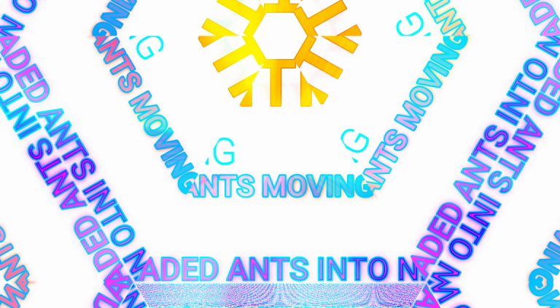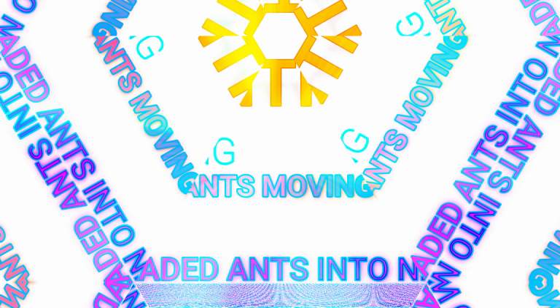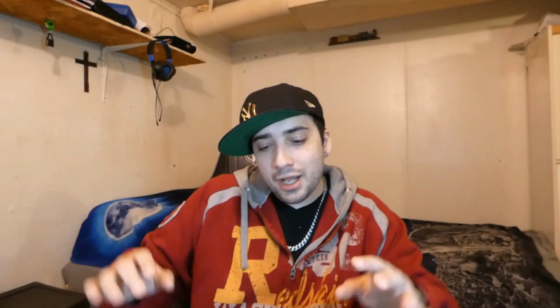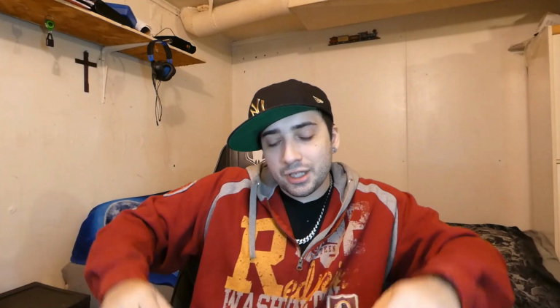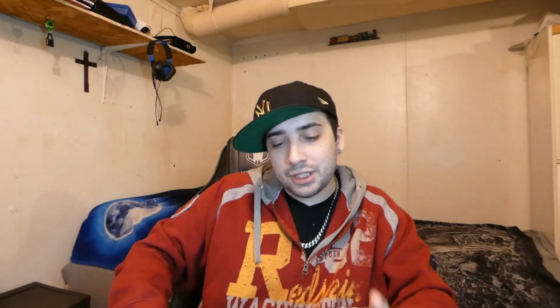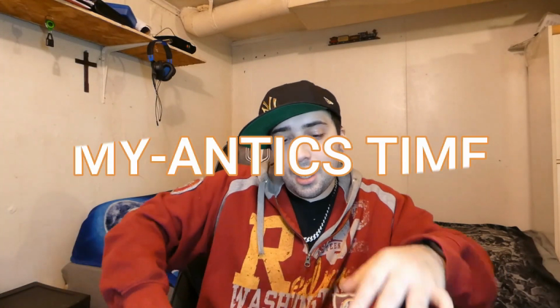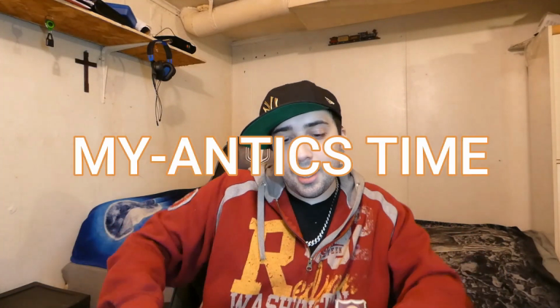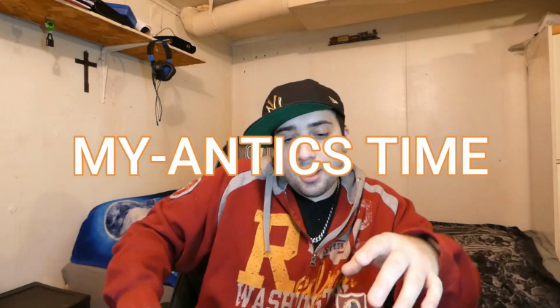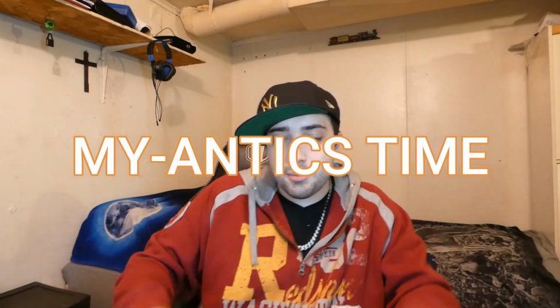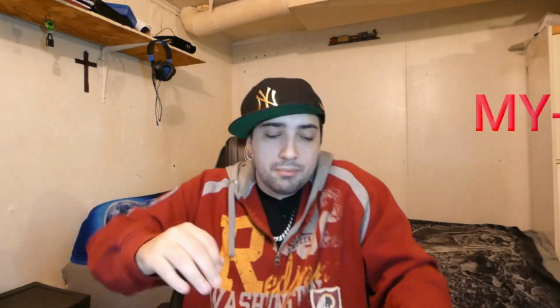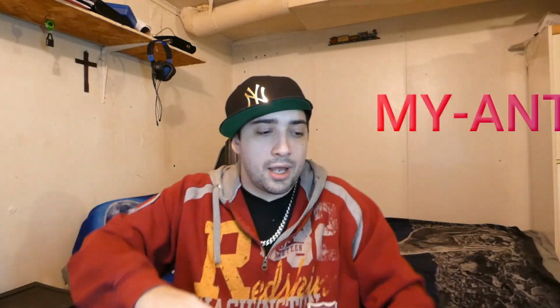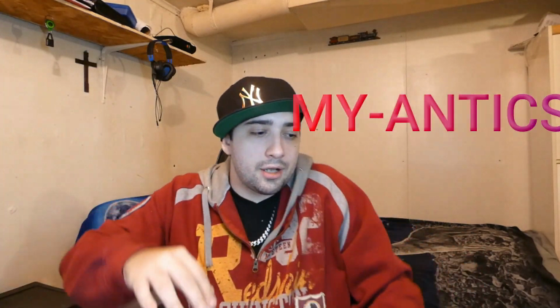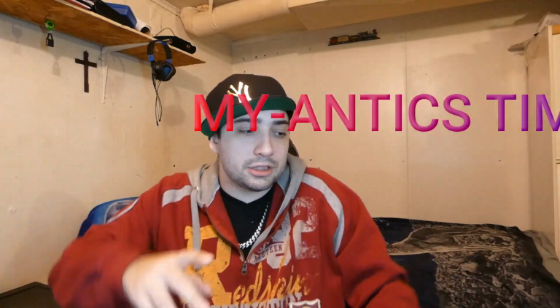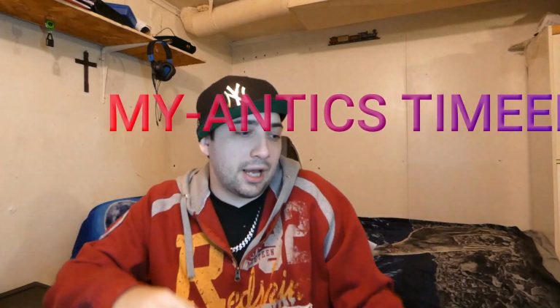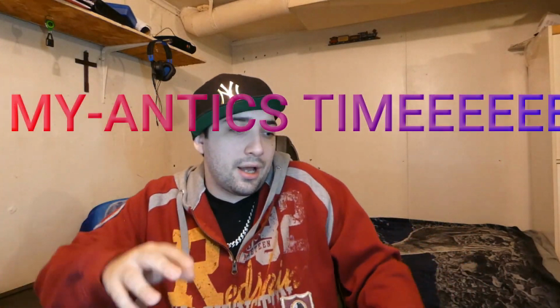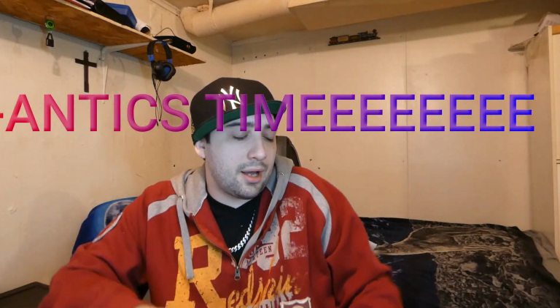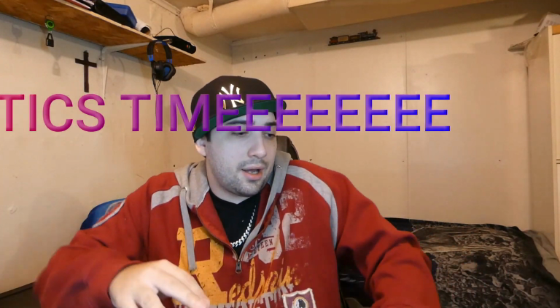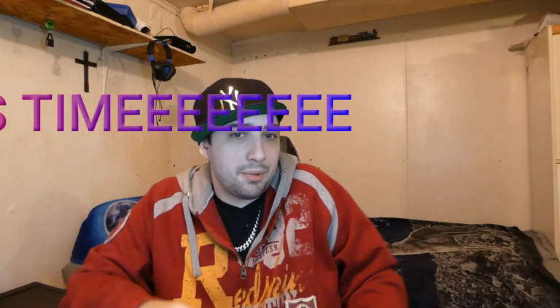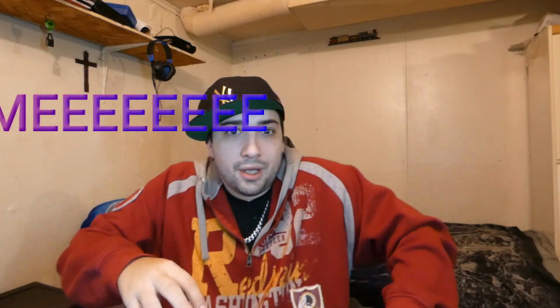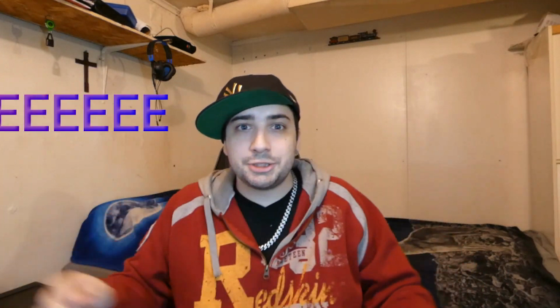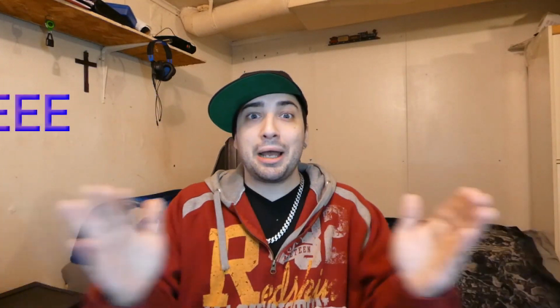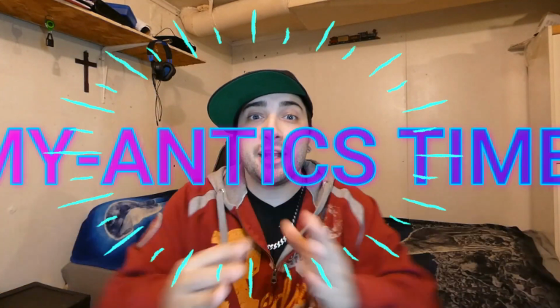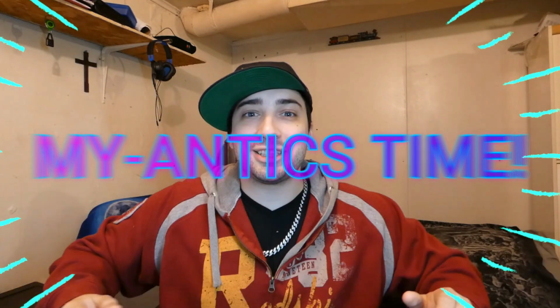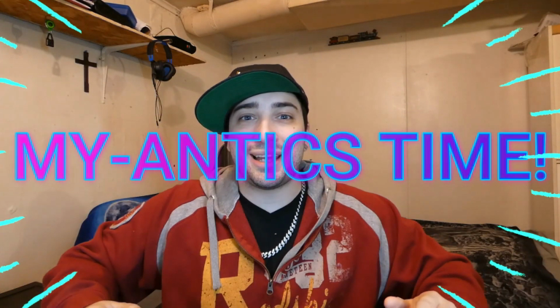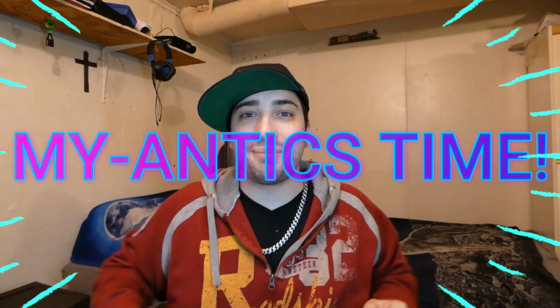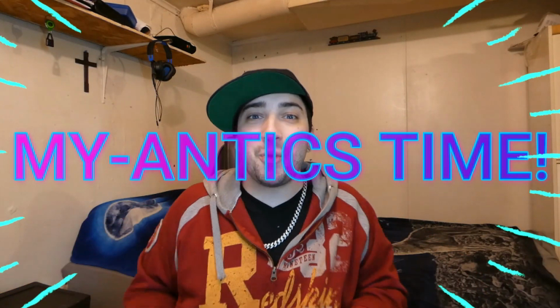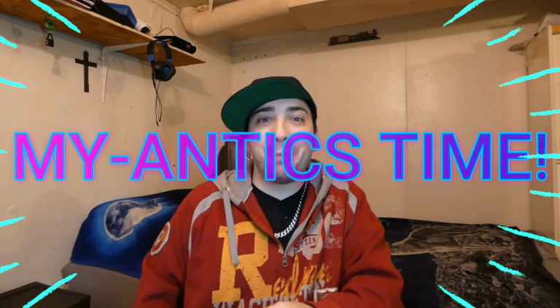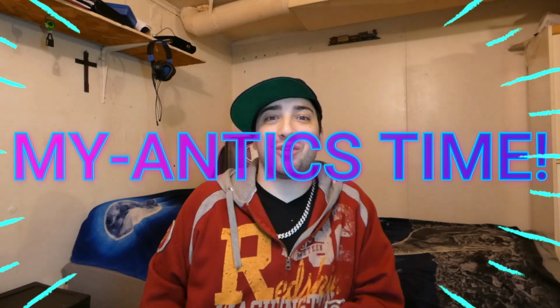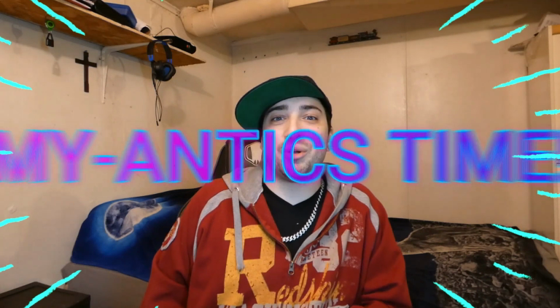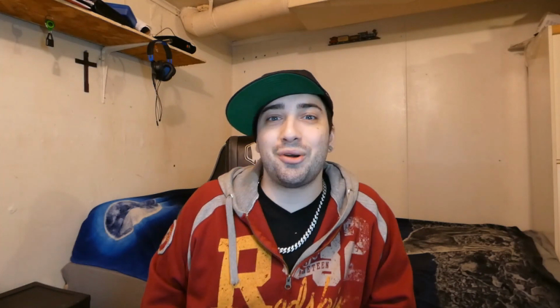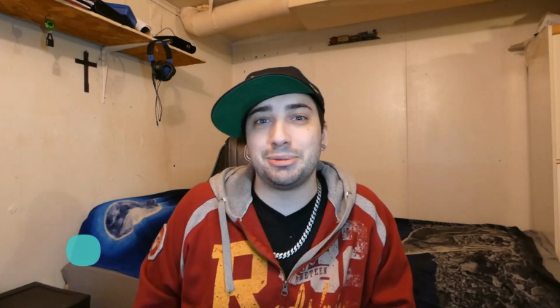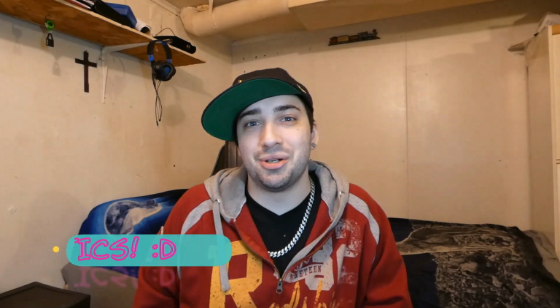My Antics Time — it's My Antics Time, and welcome back to another episode.